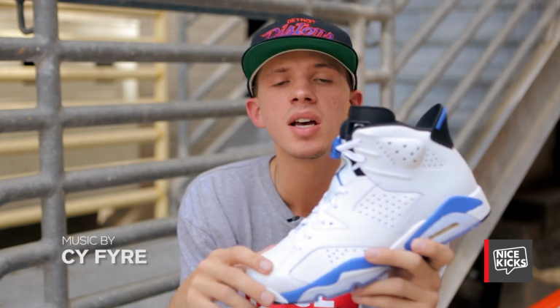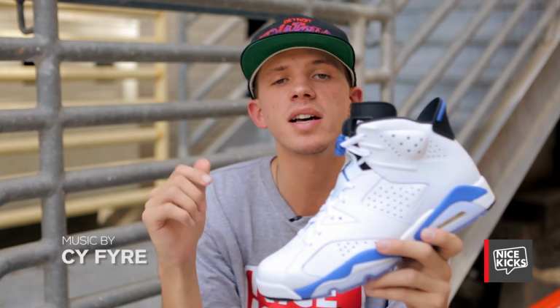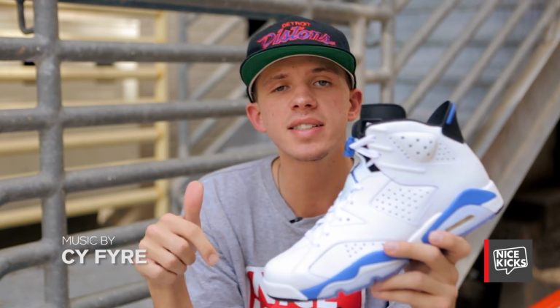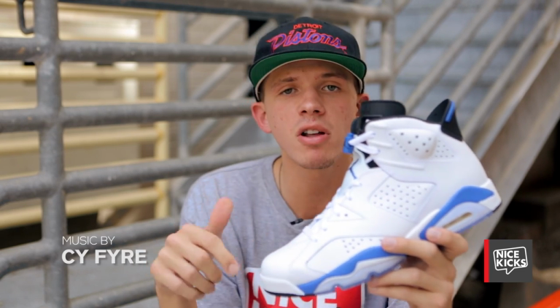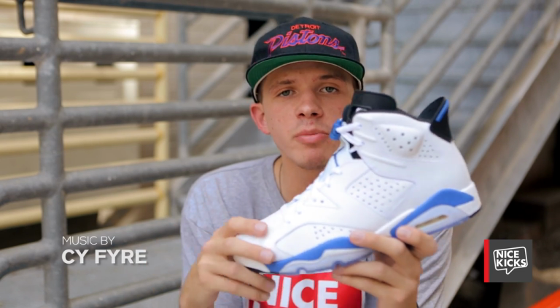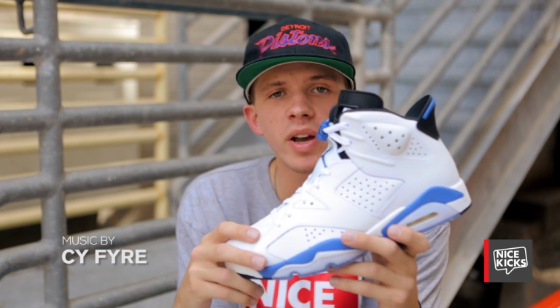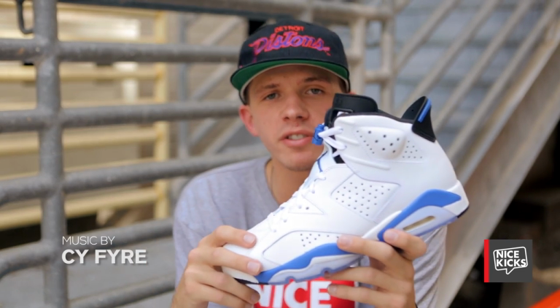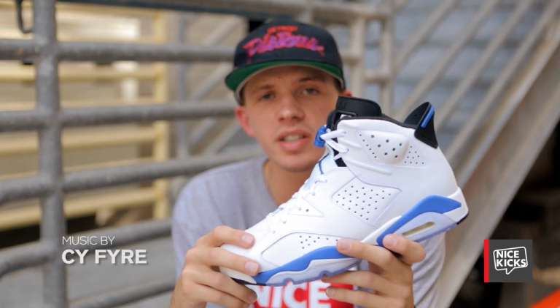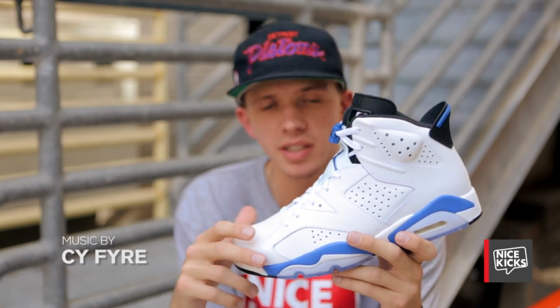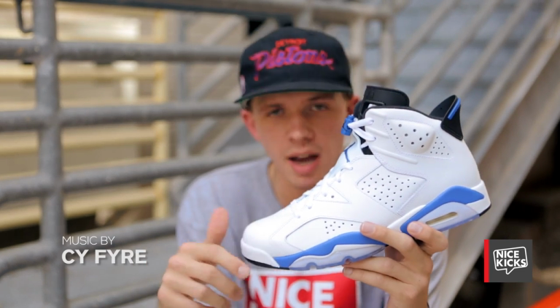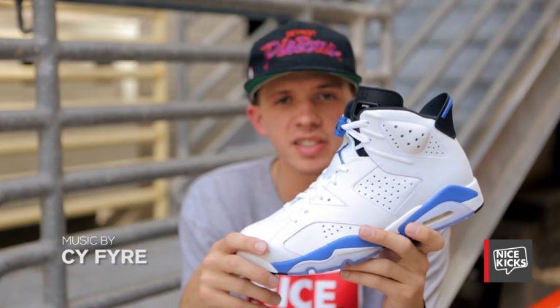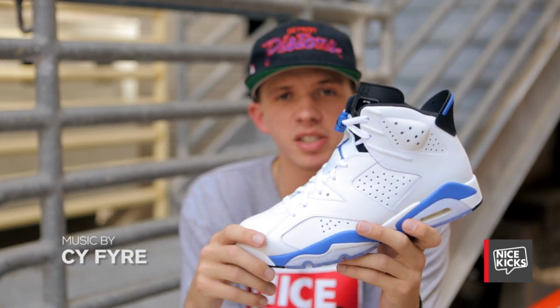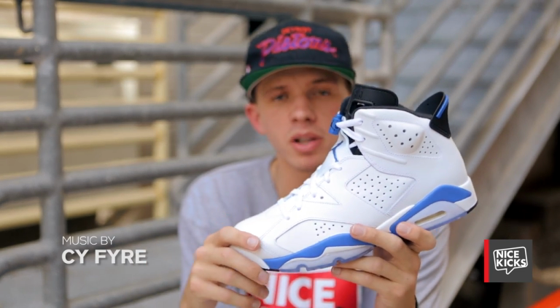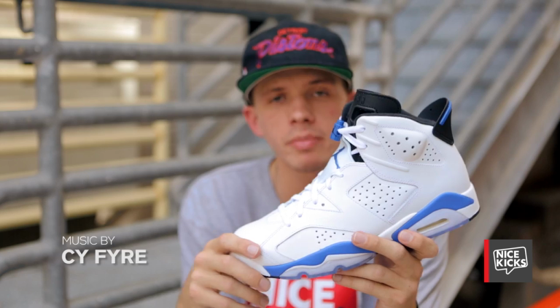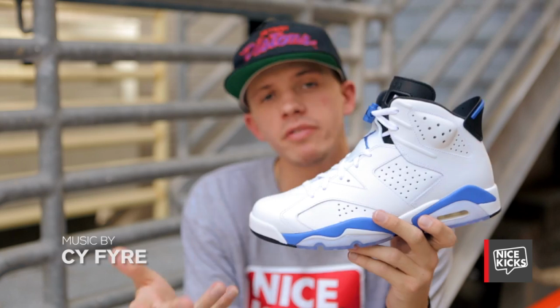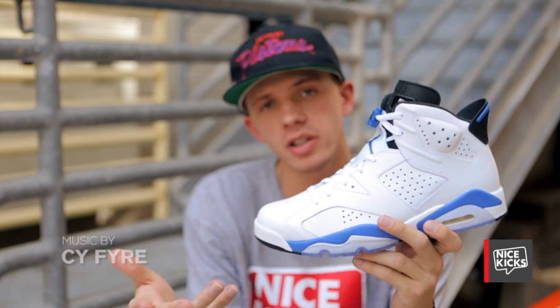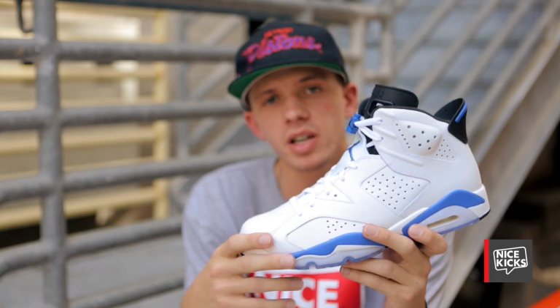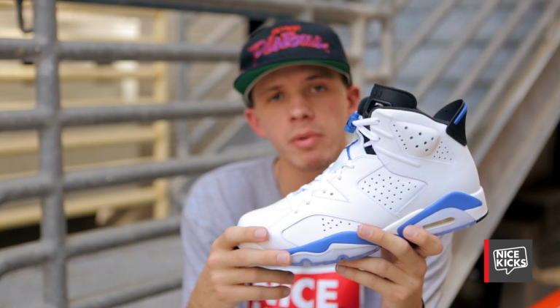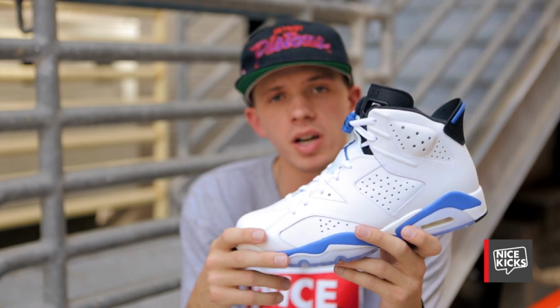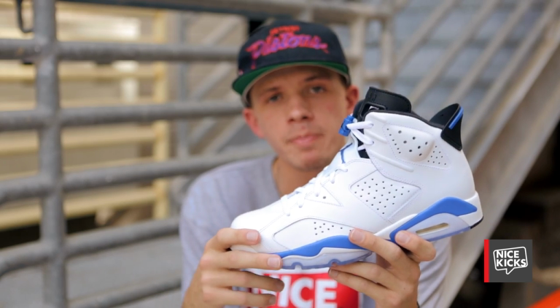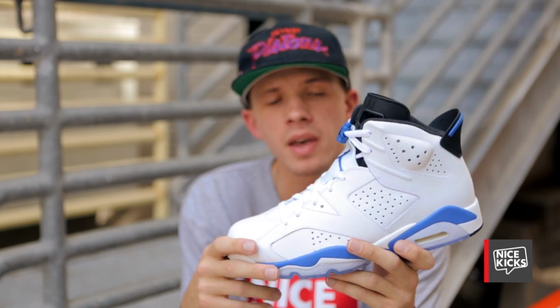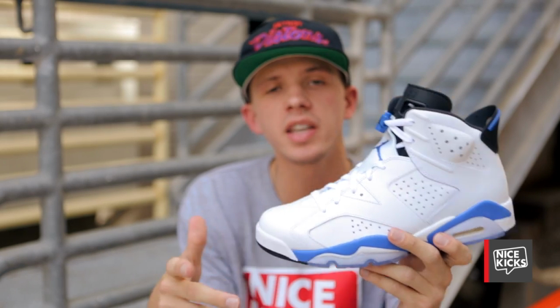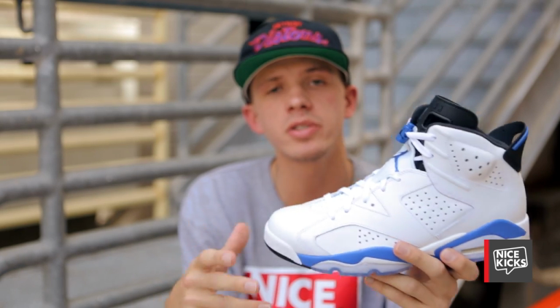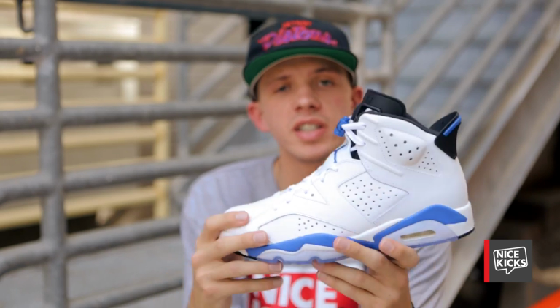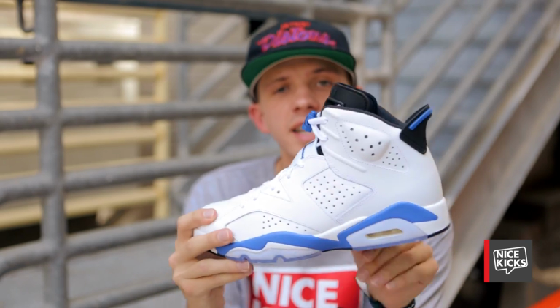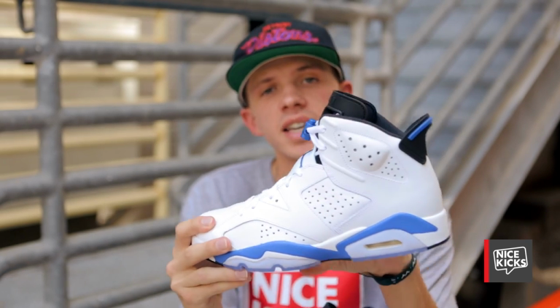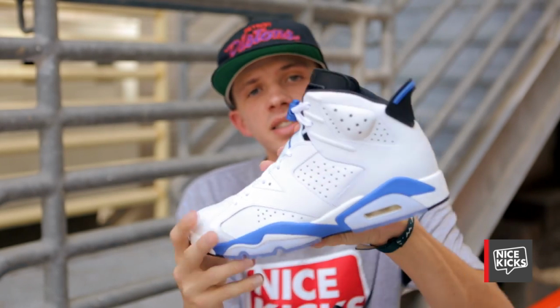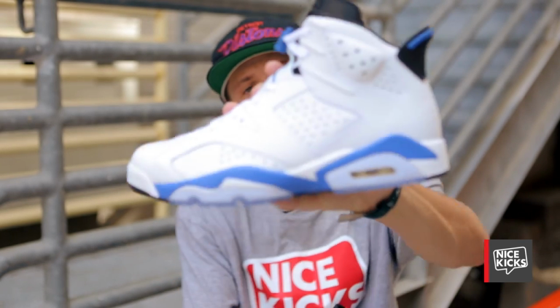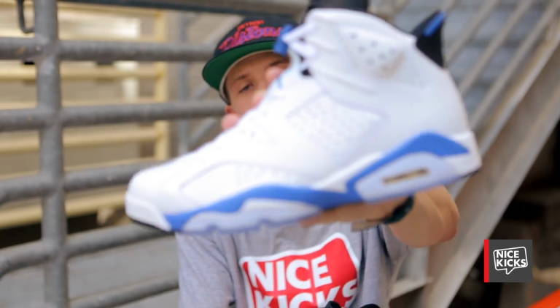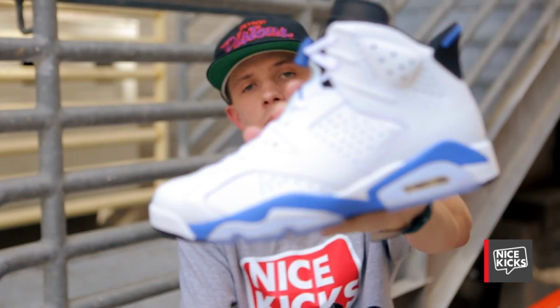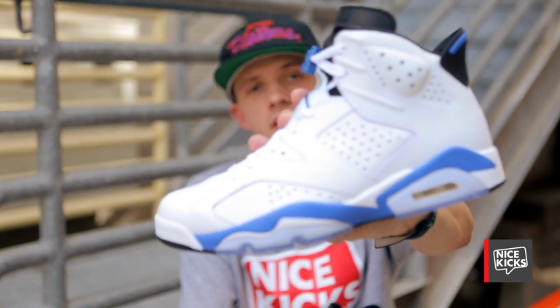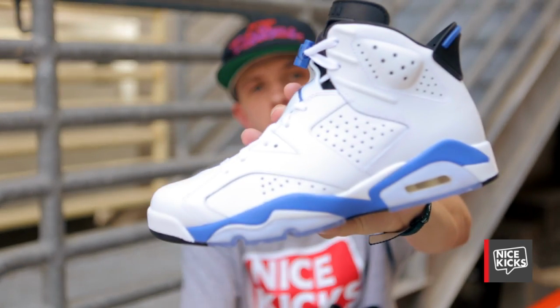Tell us how long you've been waiting for these in the comment section below and if you're gonna pick up a pair, and keep tuning in to Nice Kicks for more unboxings.